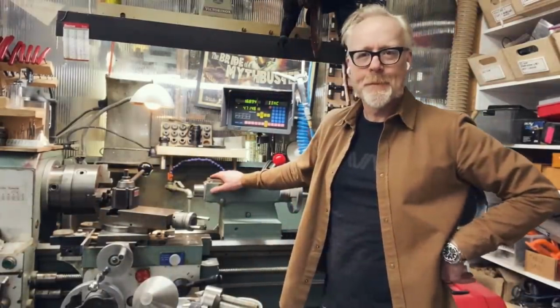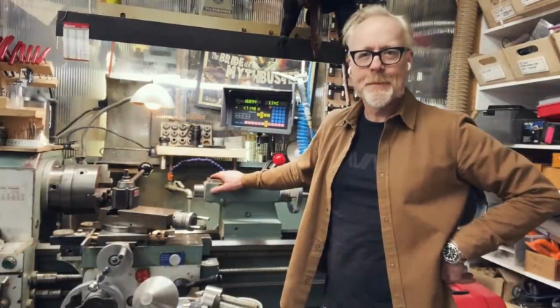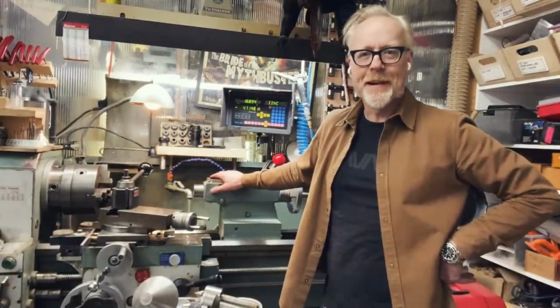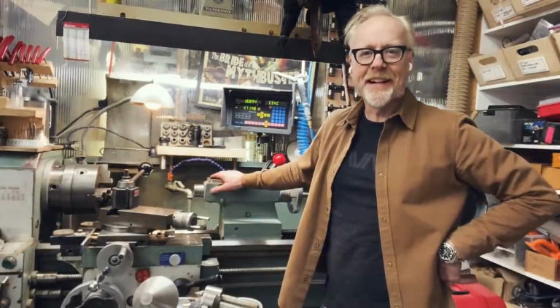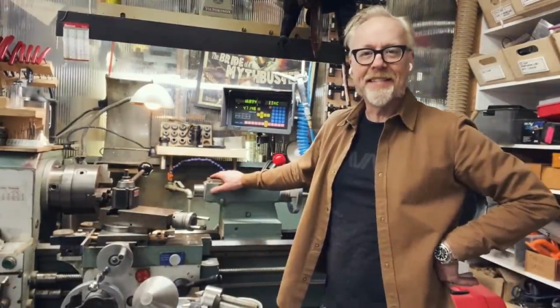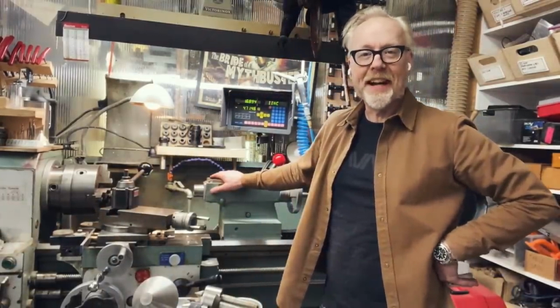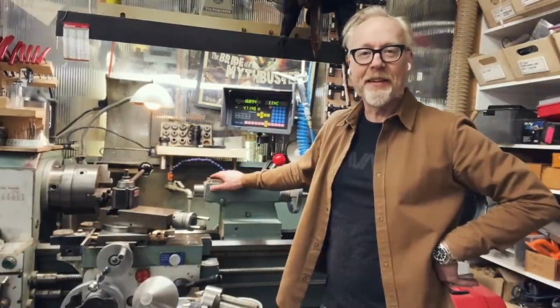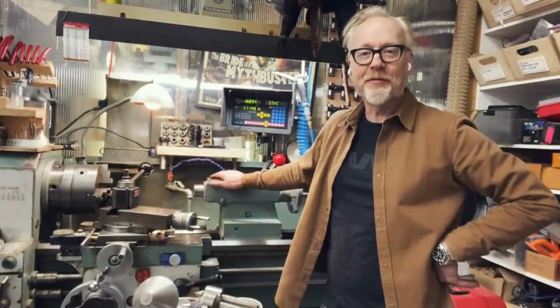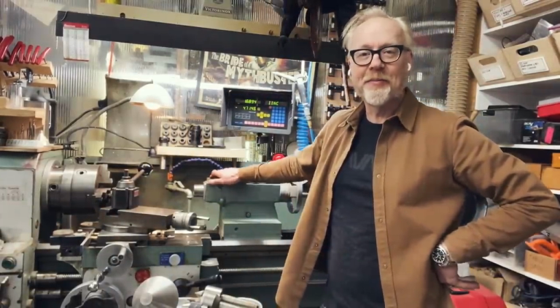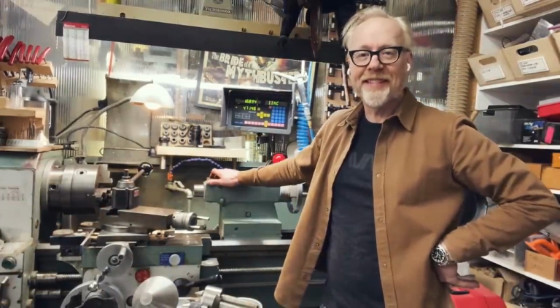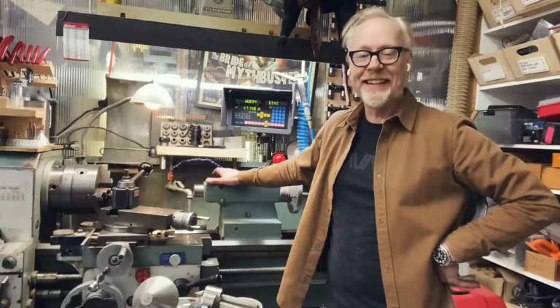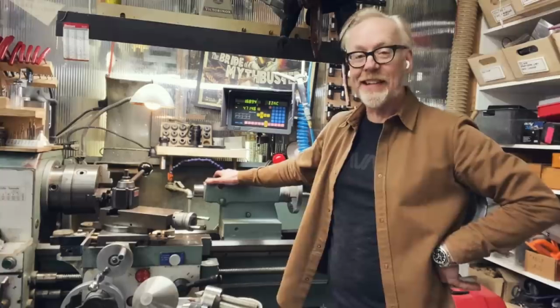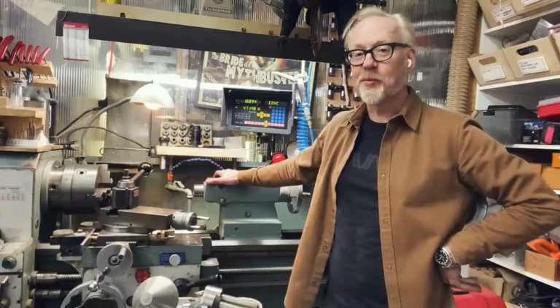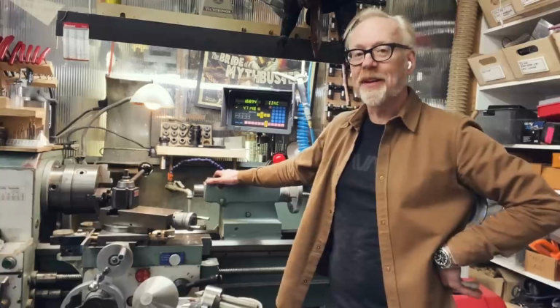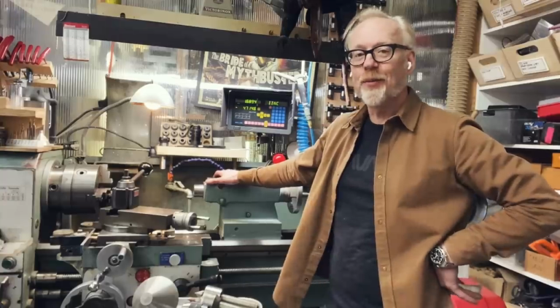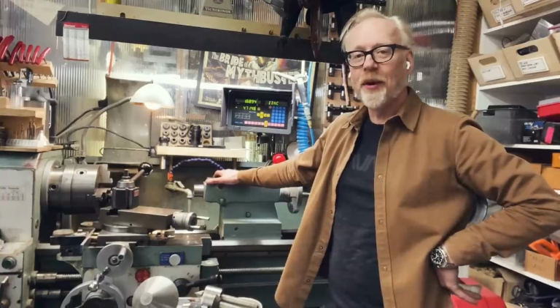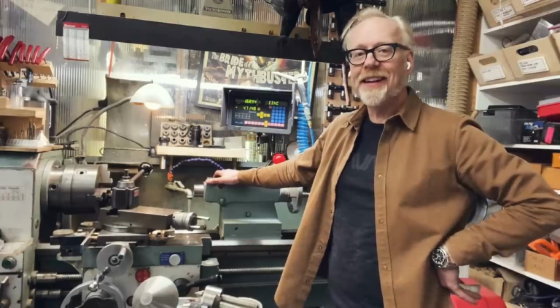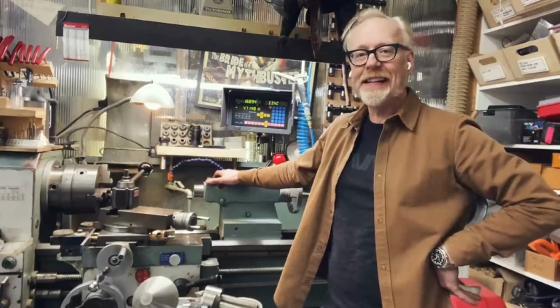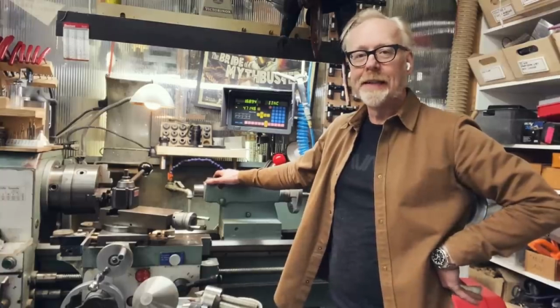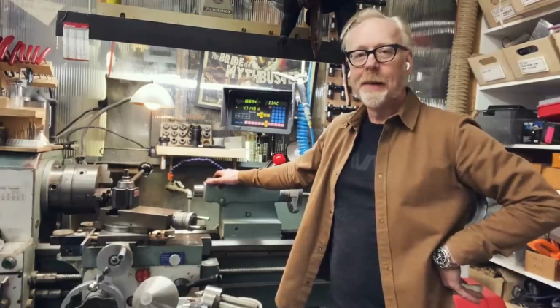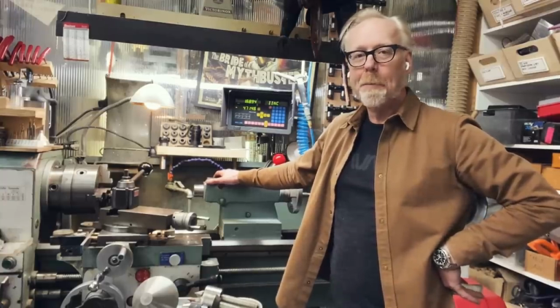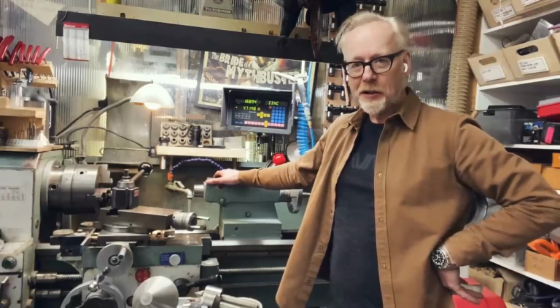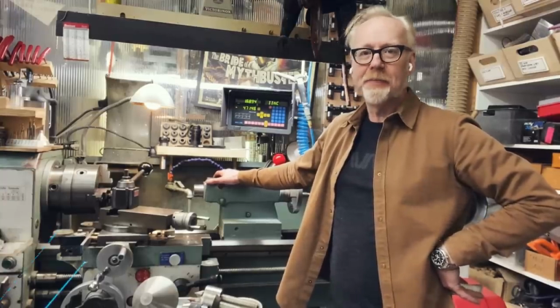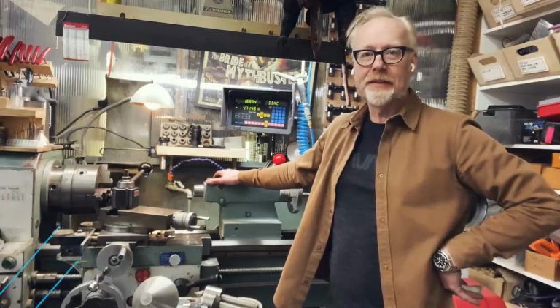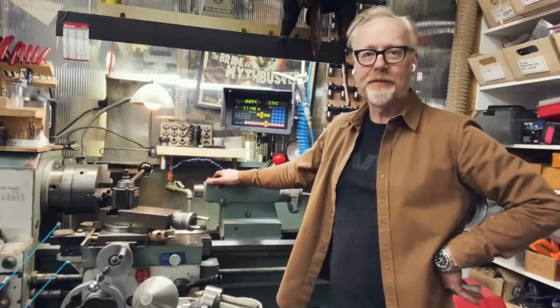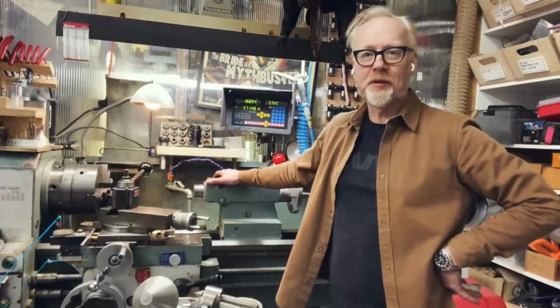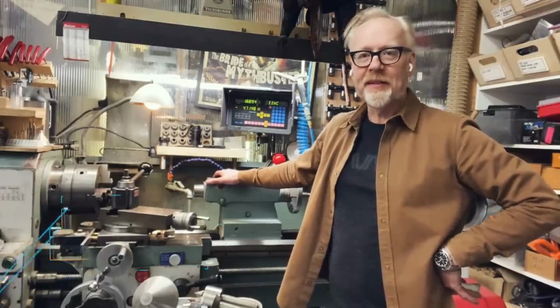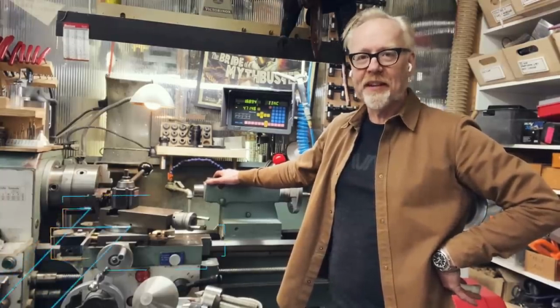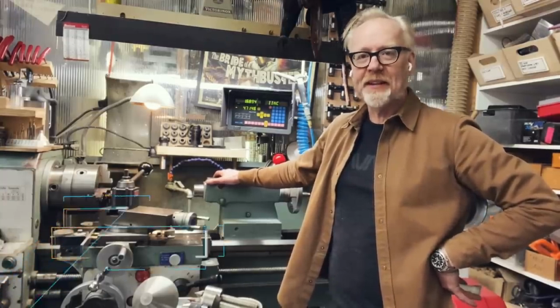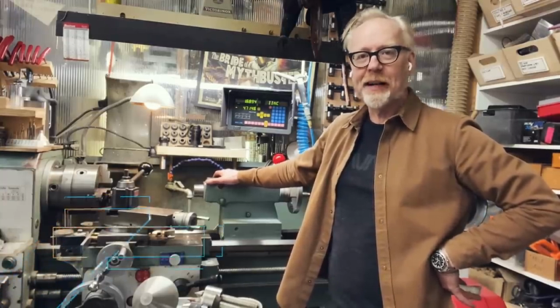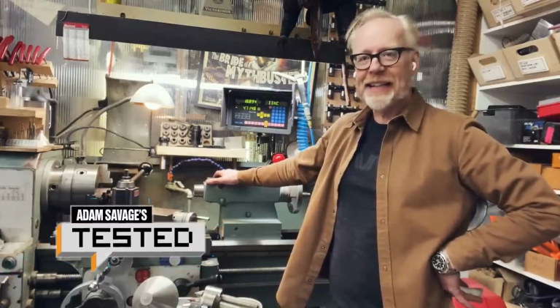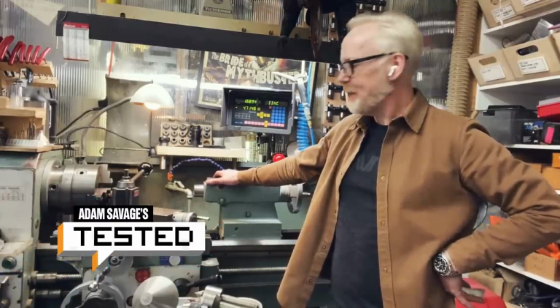Hey guys, Adam Savage from Tested here with a one-day bunker build from inside my cave.